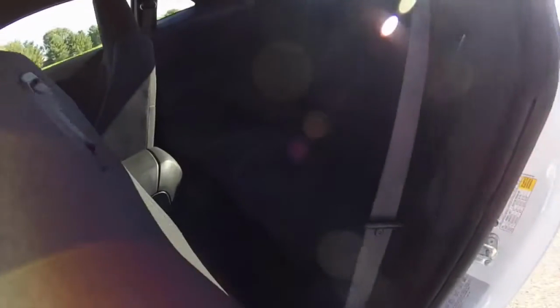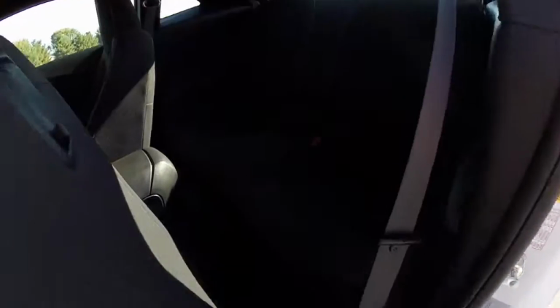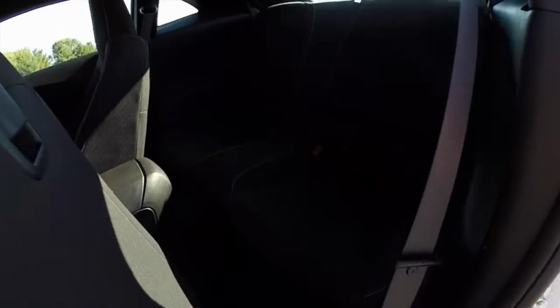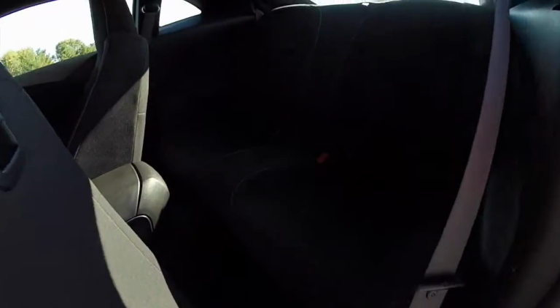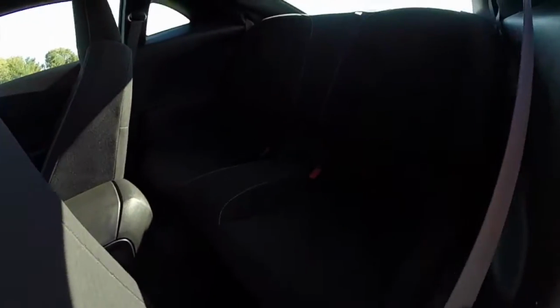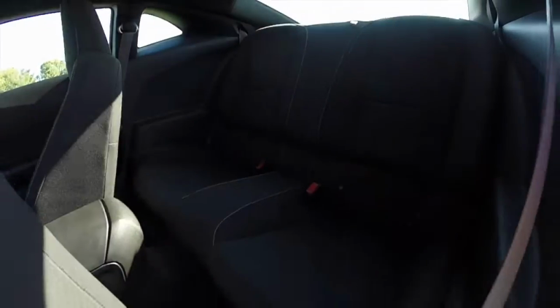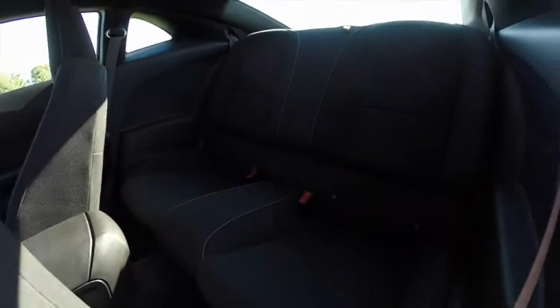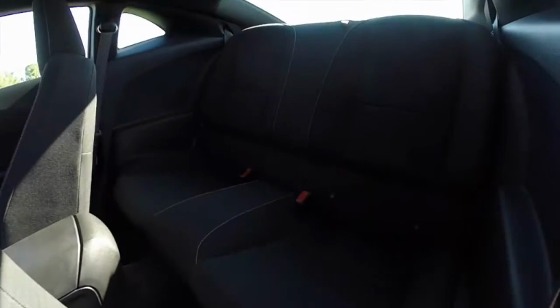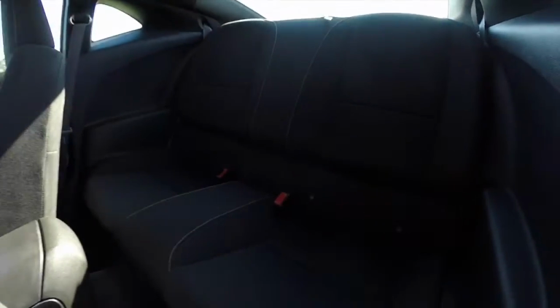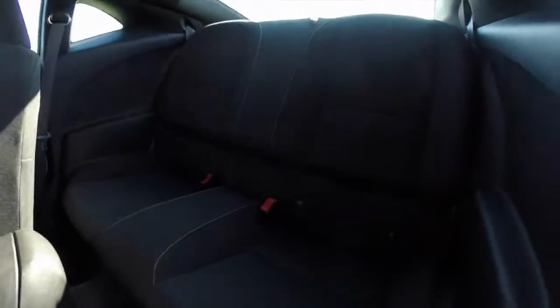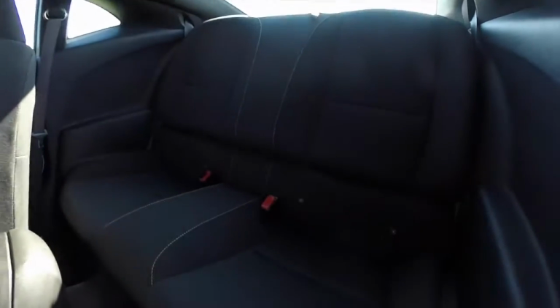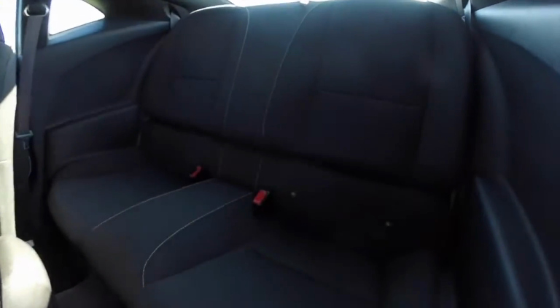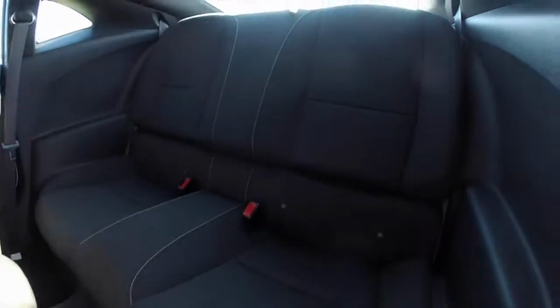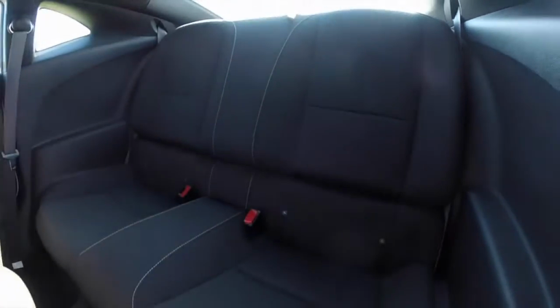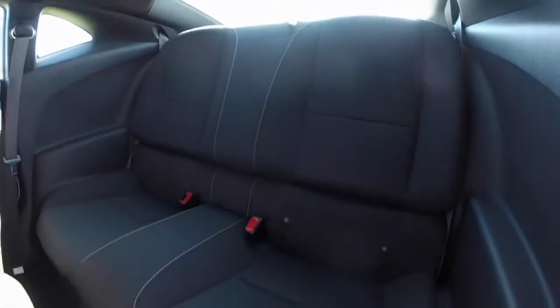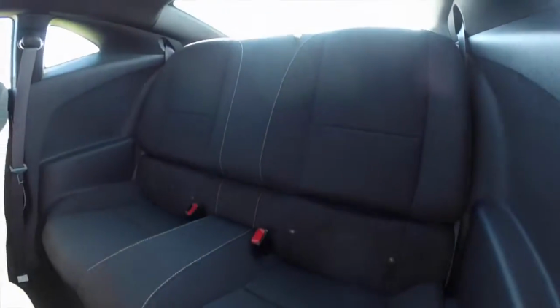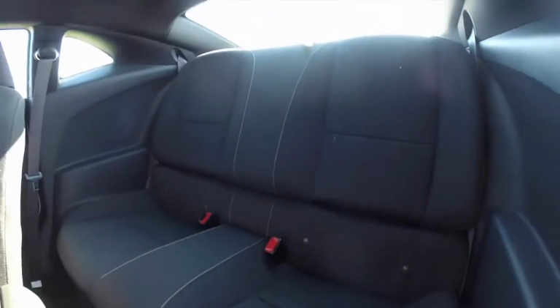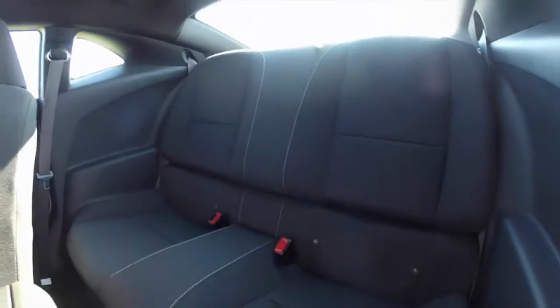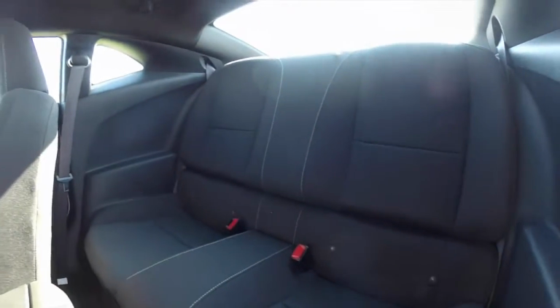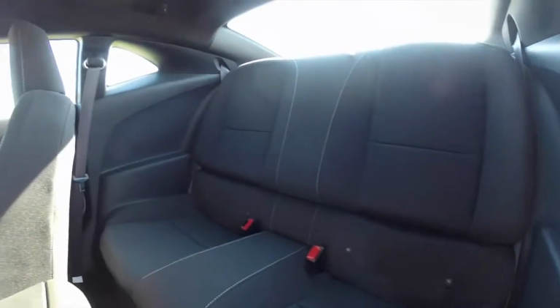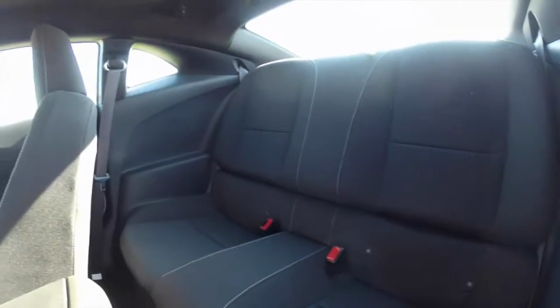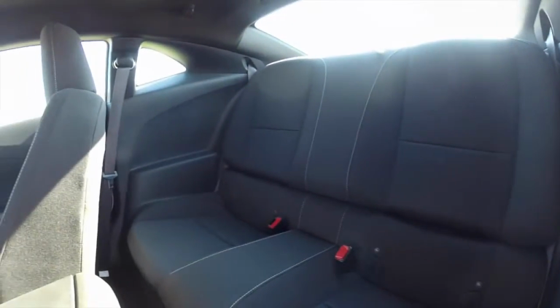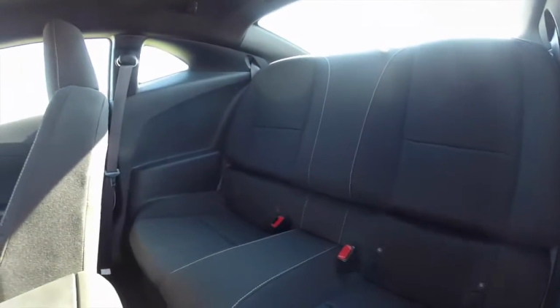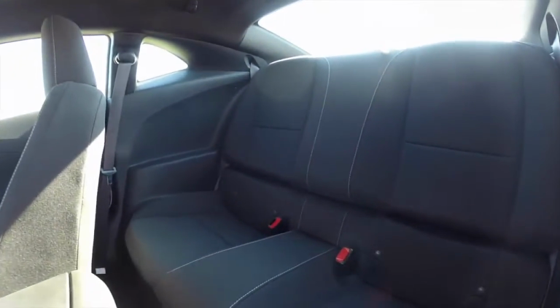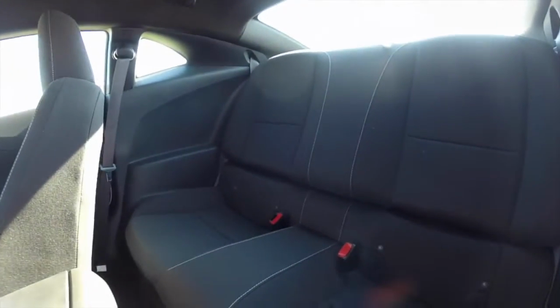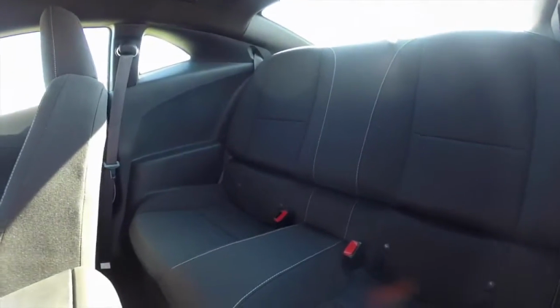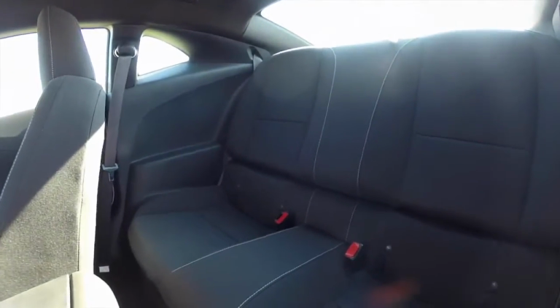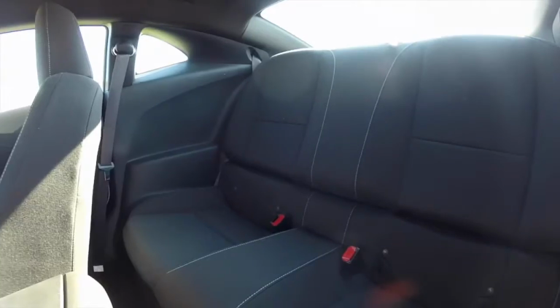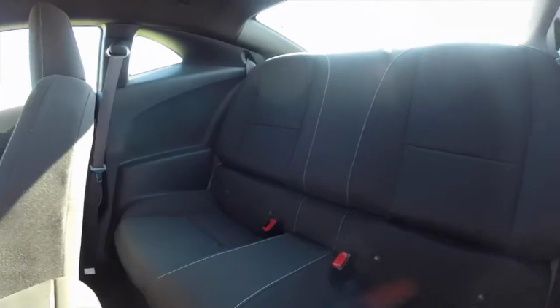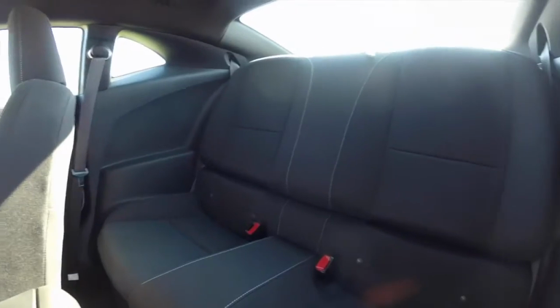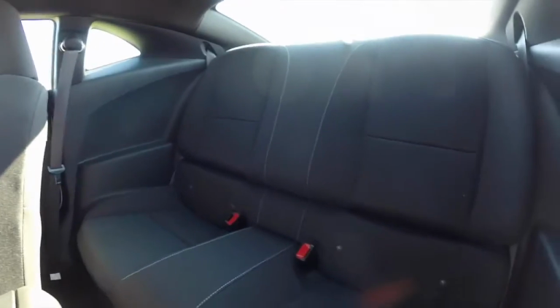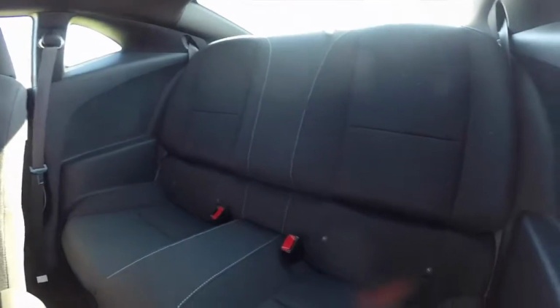Take a look at the back seat. The seat back does fold down.